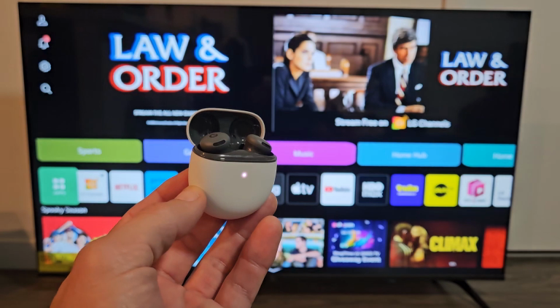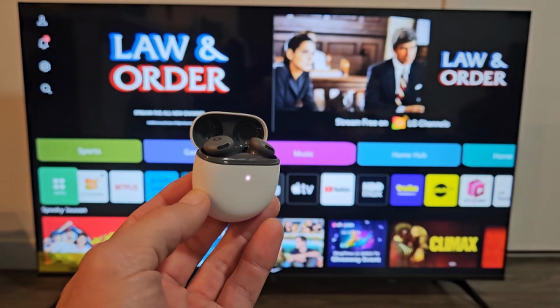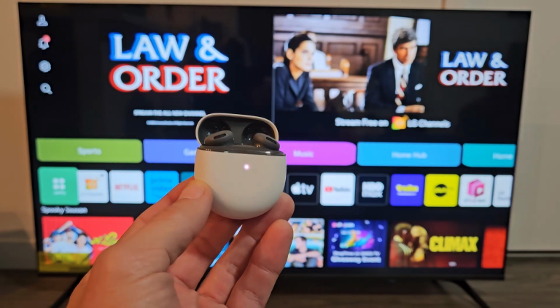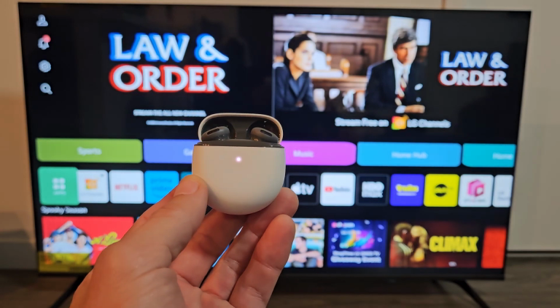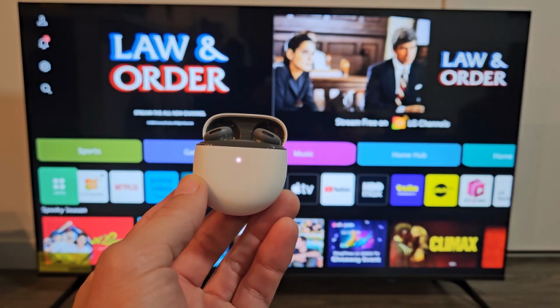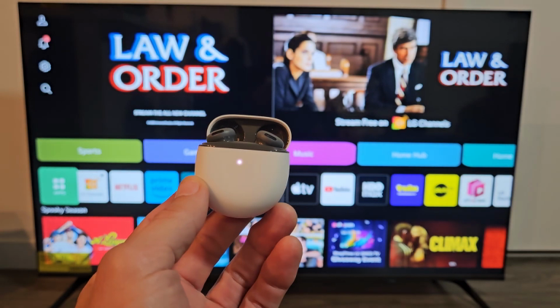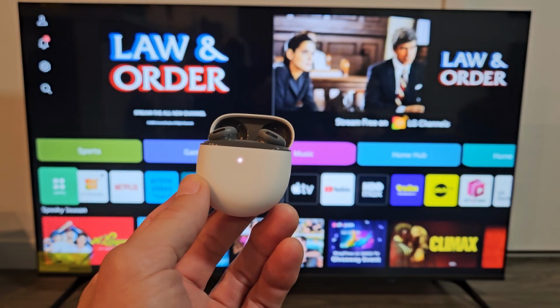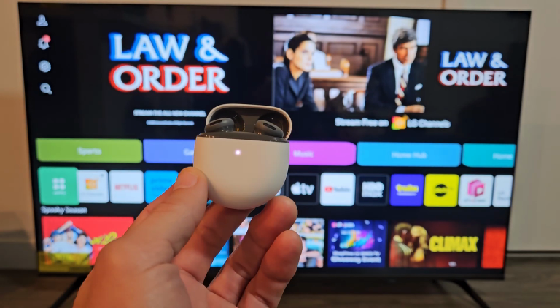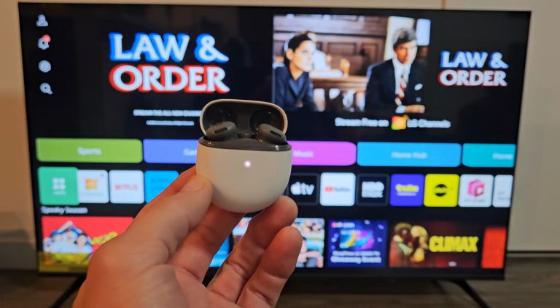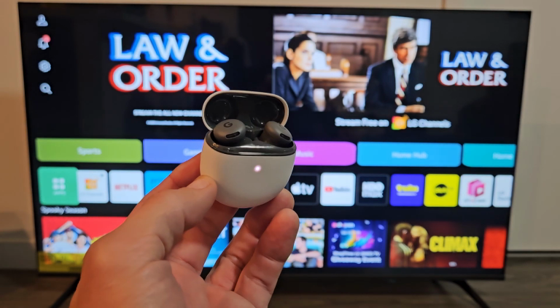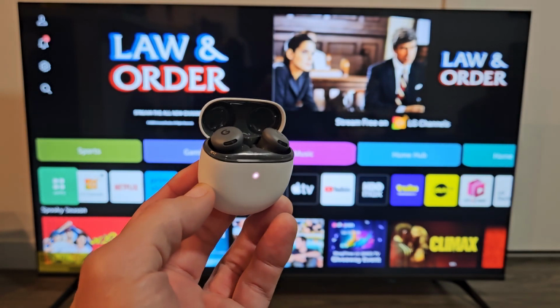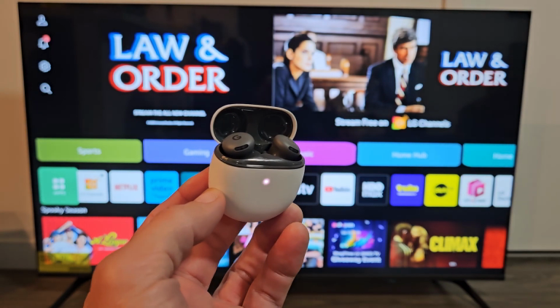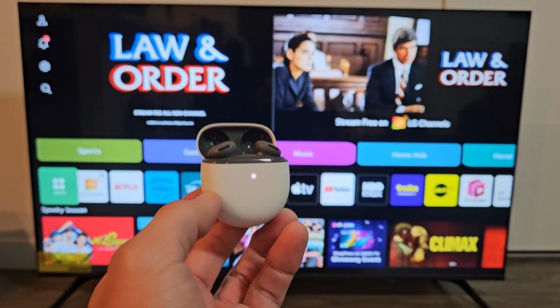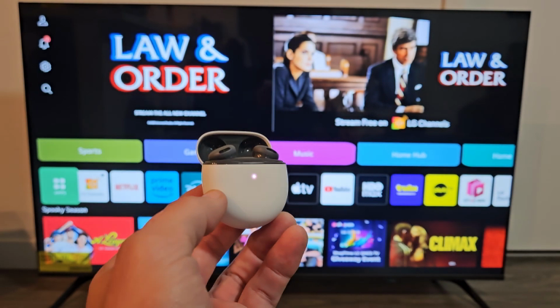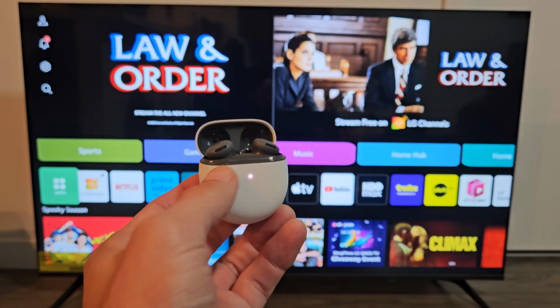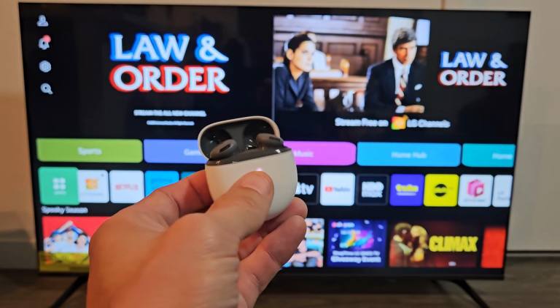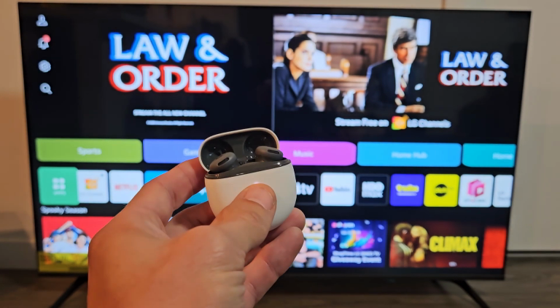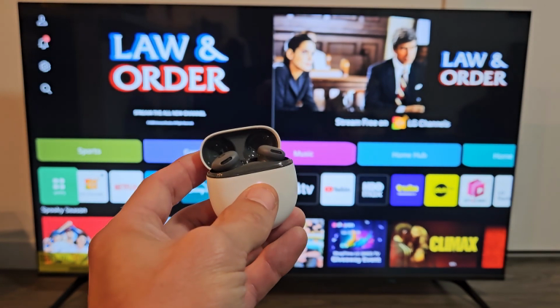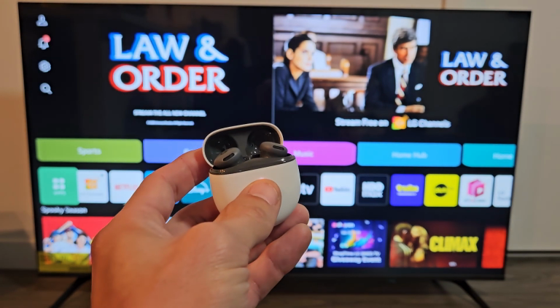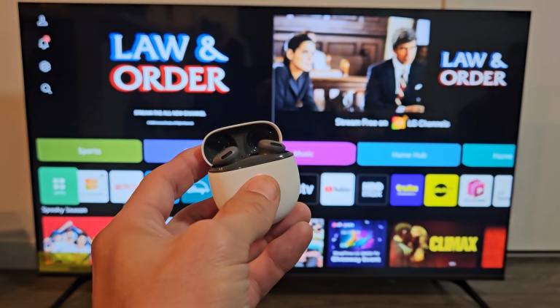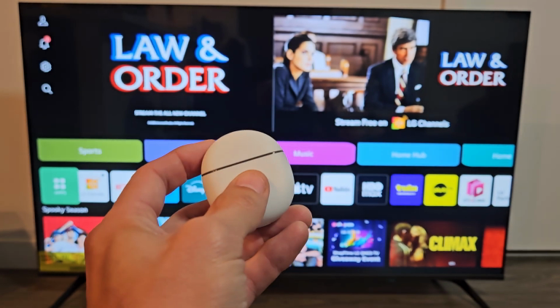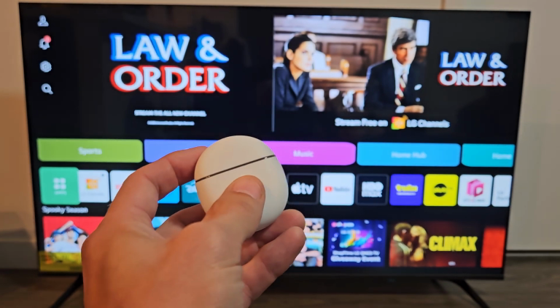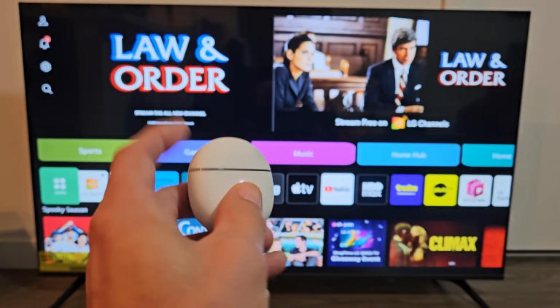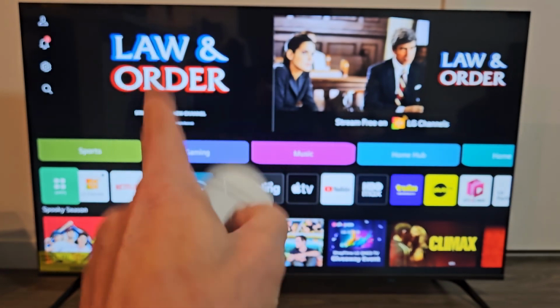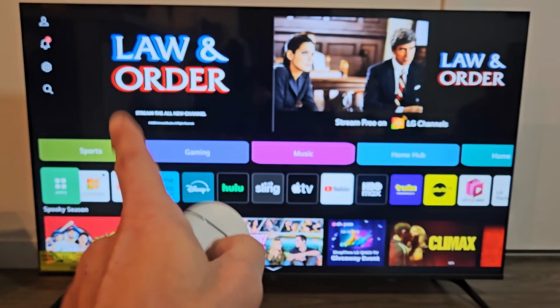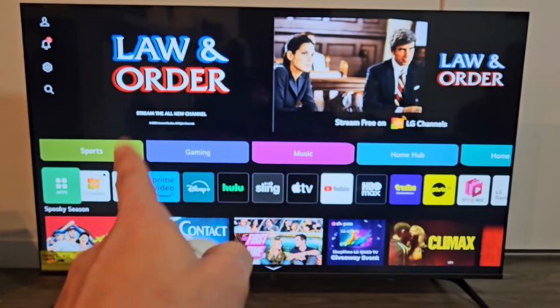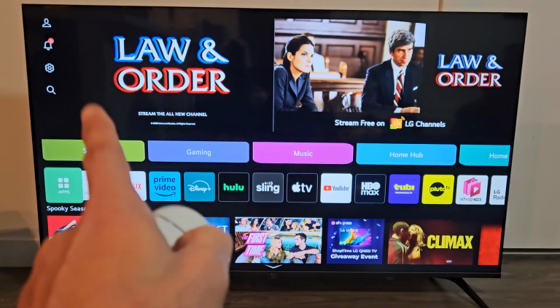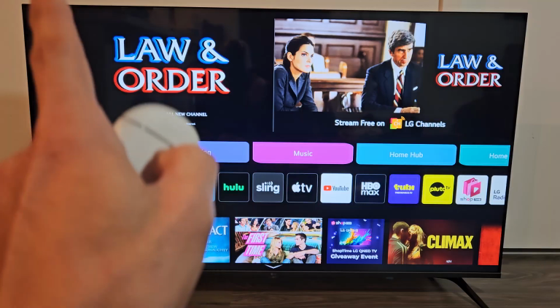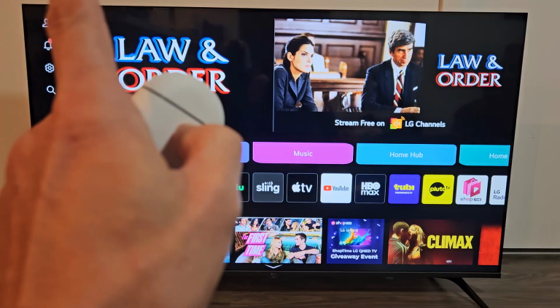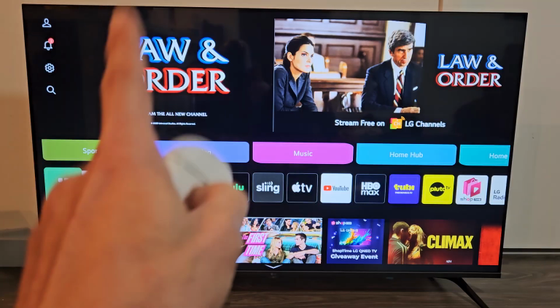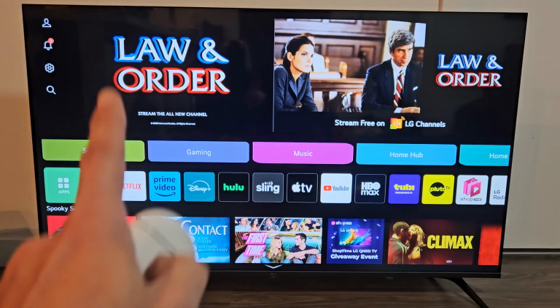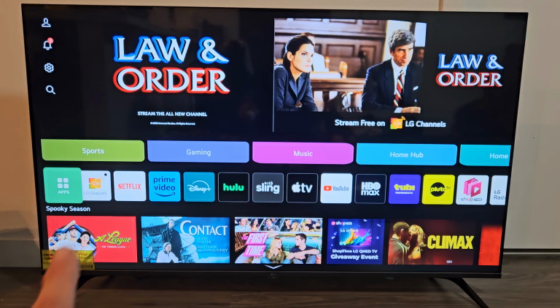Here's a pair of the Google Pixel Buds 2a. I'm going to show you how to pair and connect these directly to an LG Smart TV via Bluetooth.